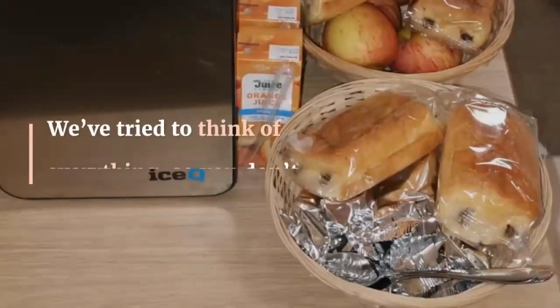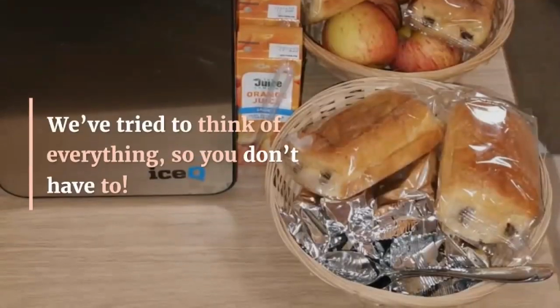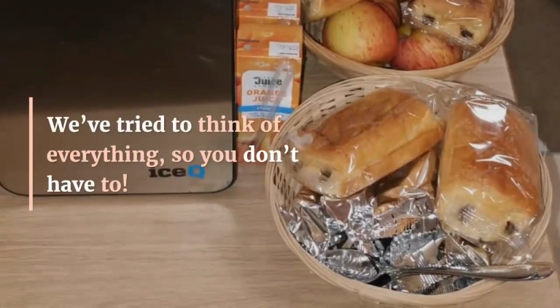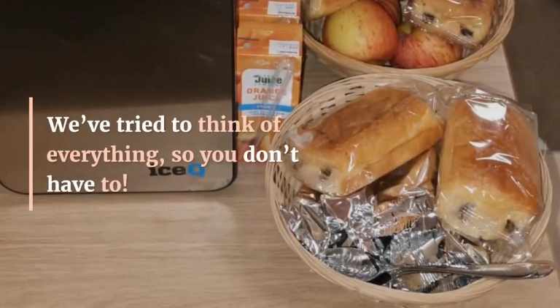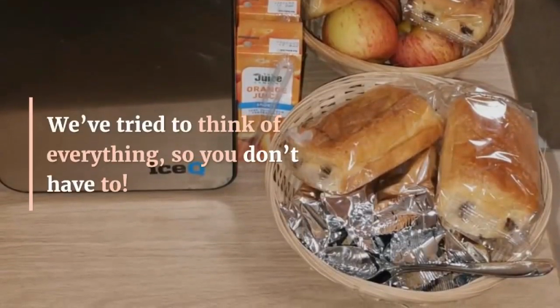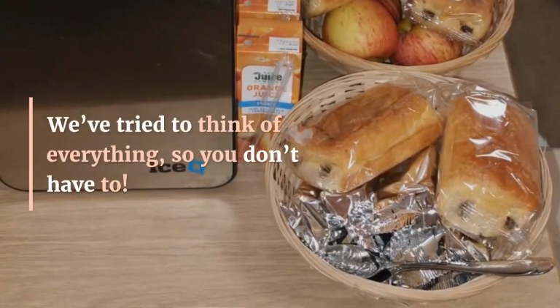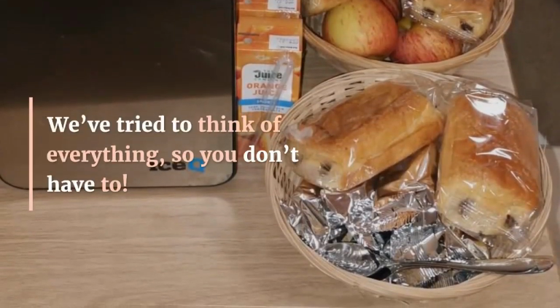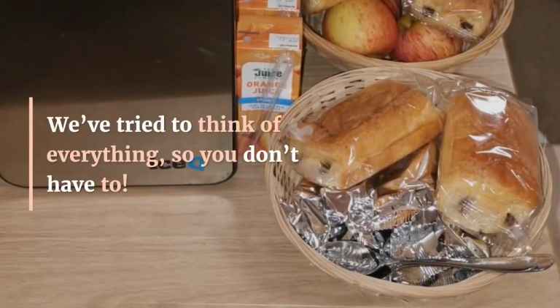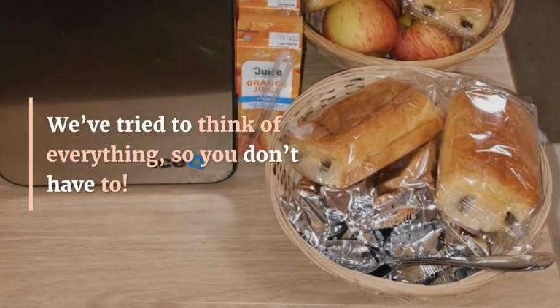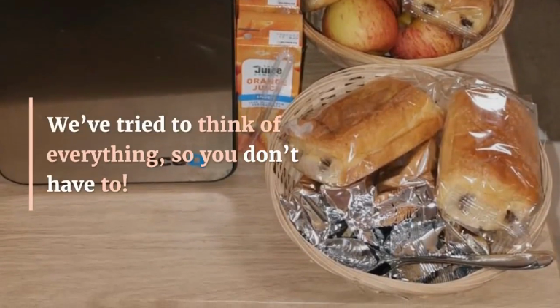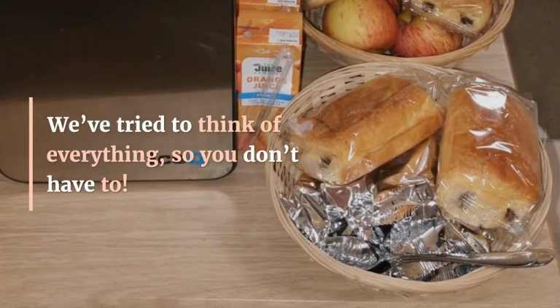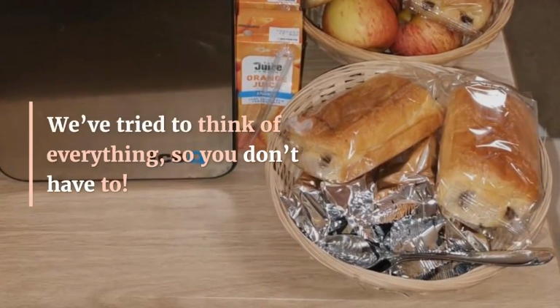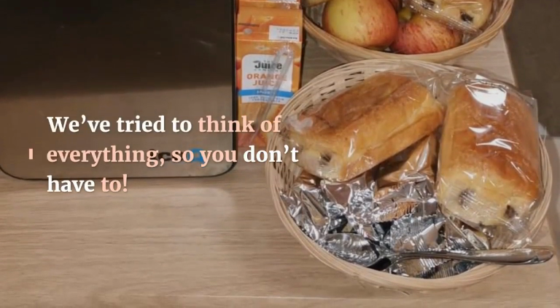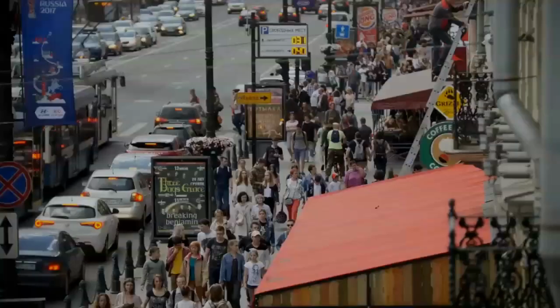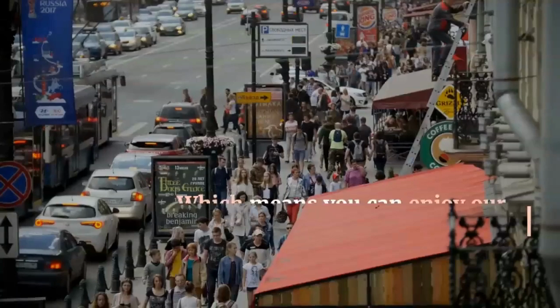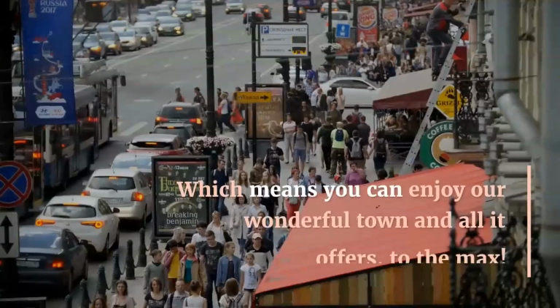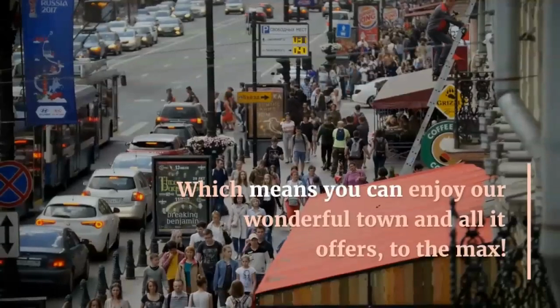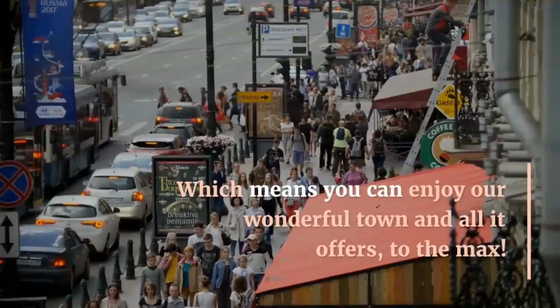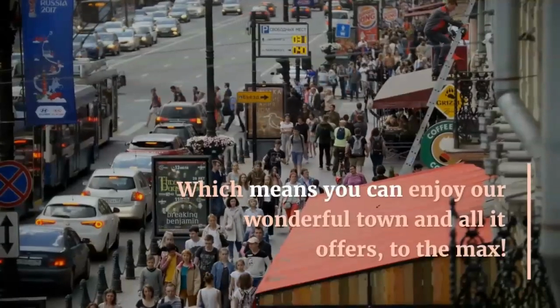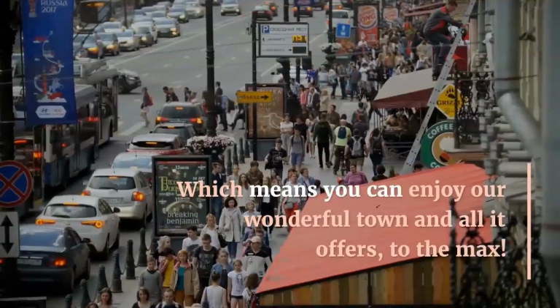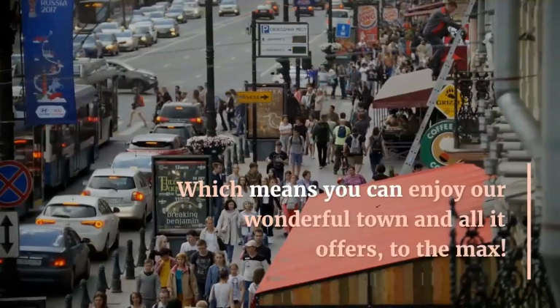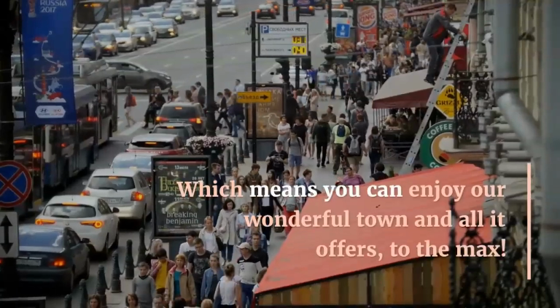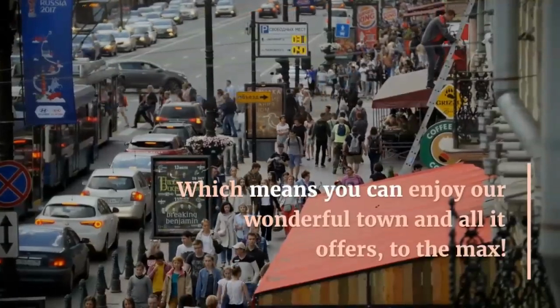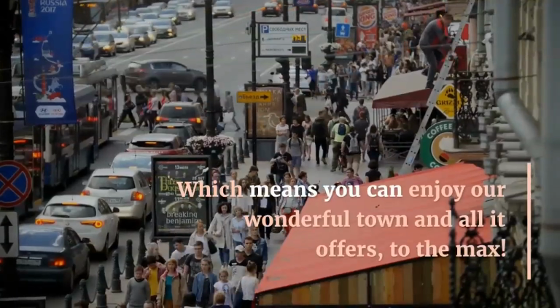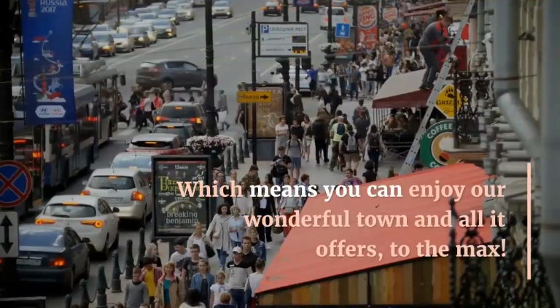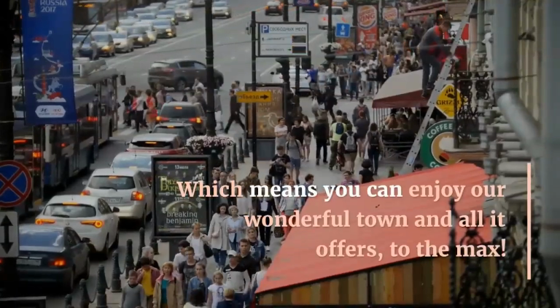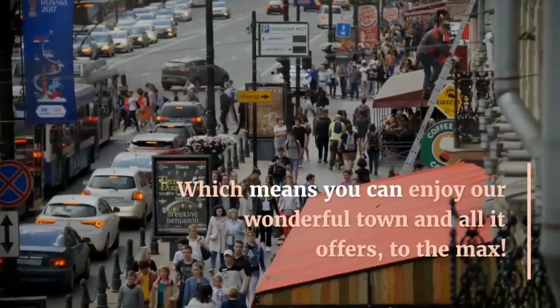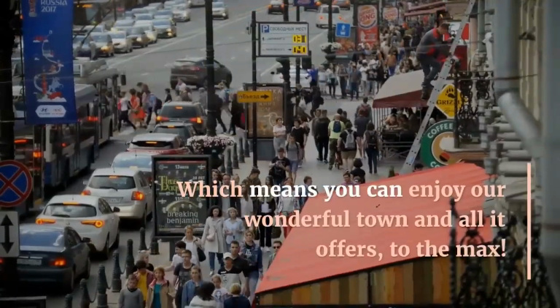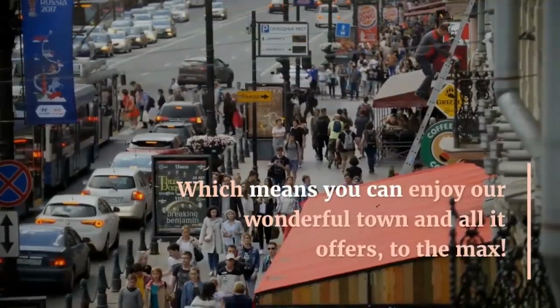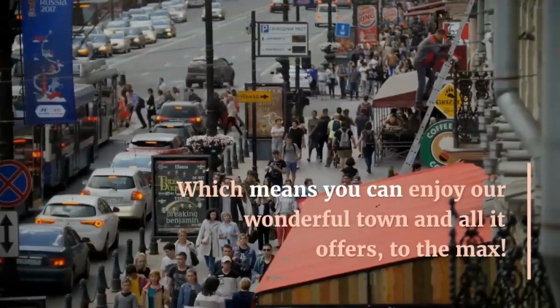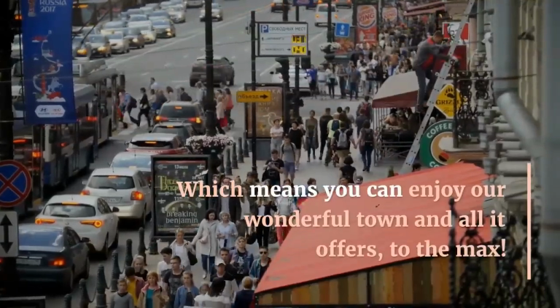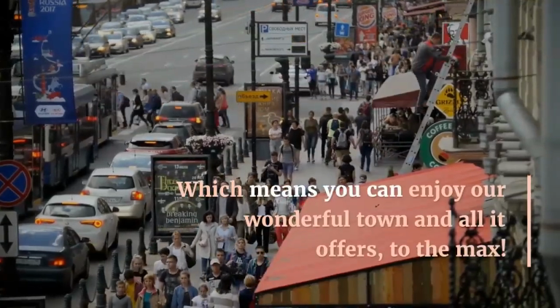We've tried to think of everything, so you don't have to. Which means you can enjoy our wonderful town and all it offers, to the max.